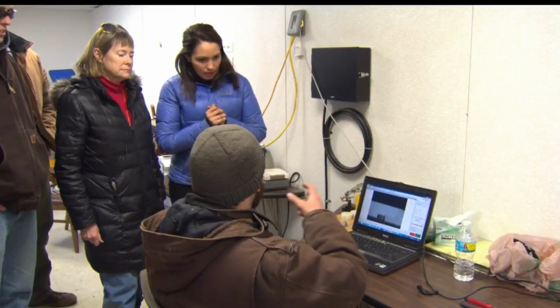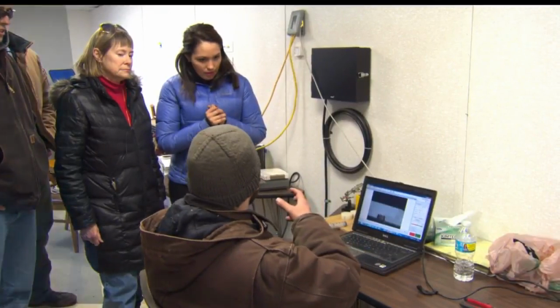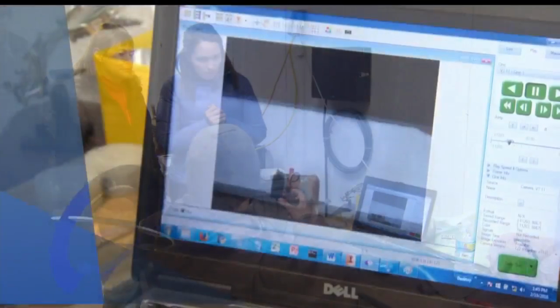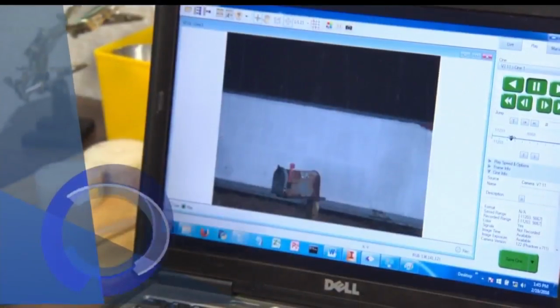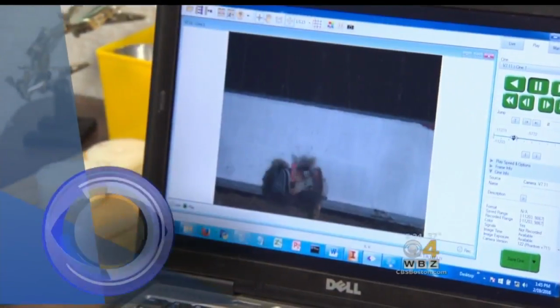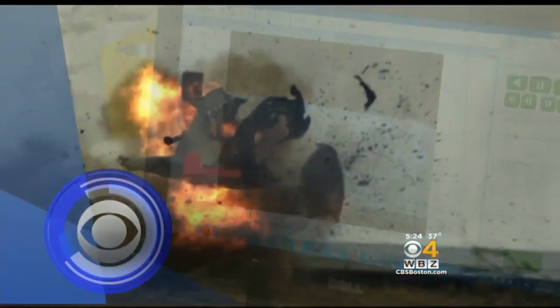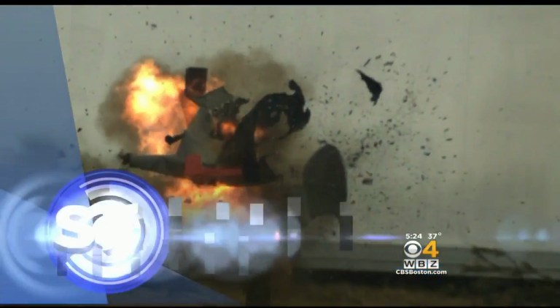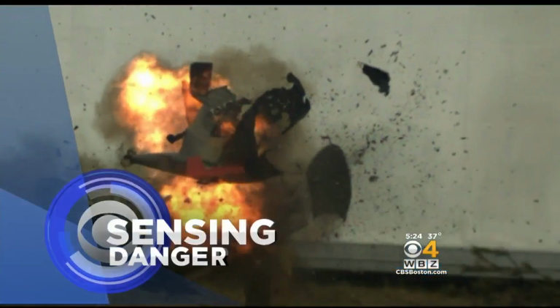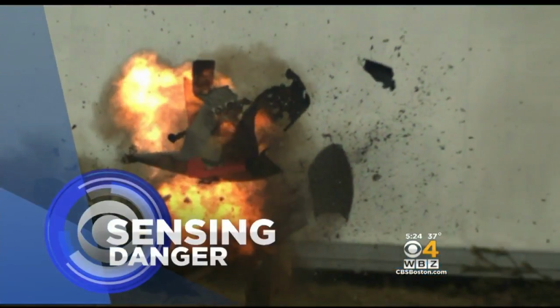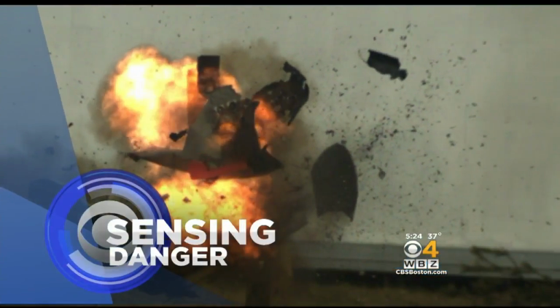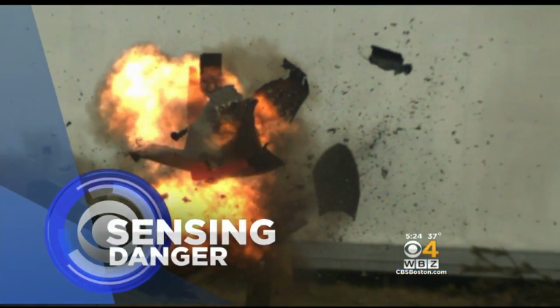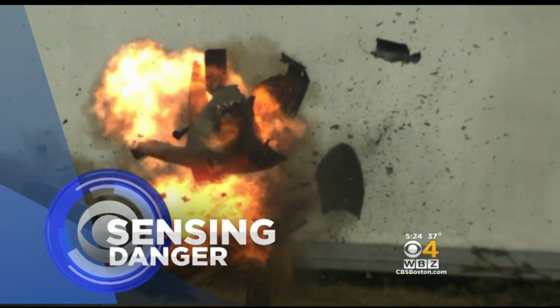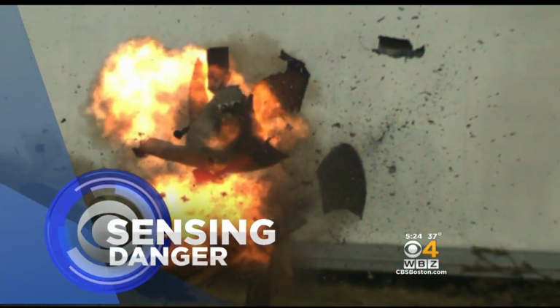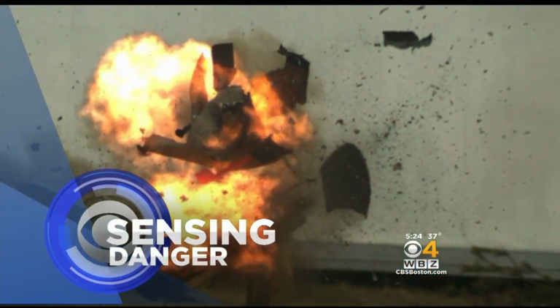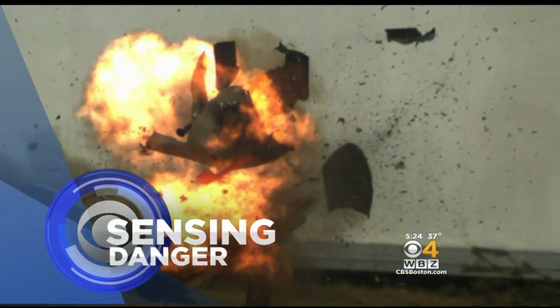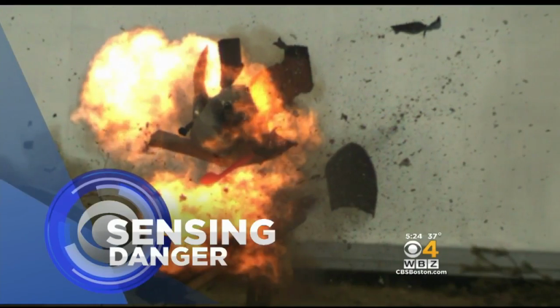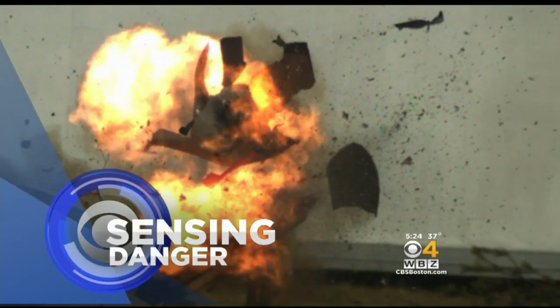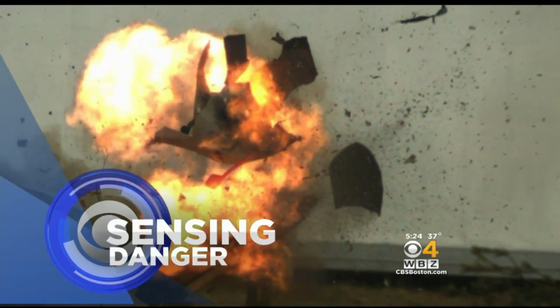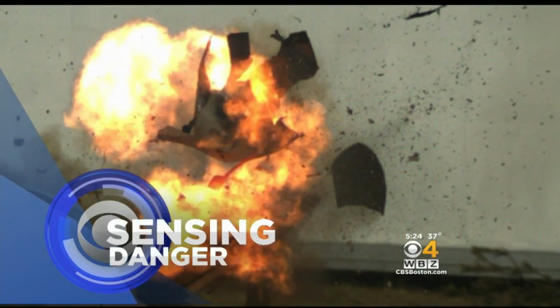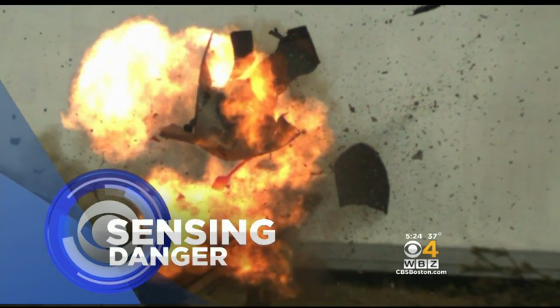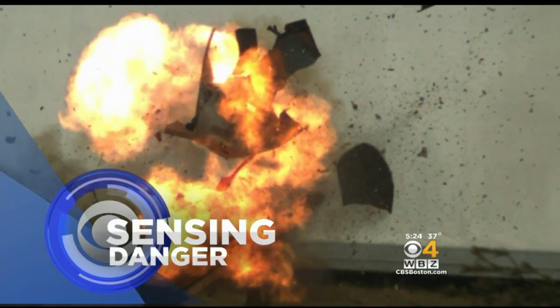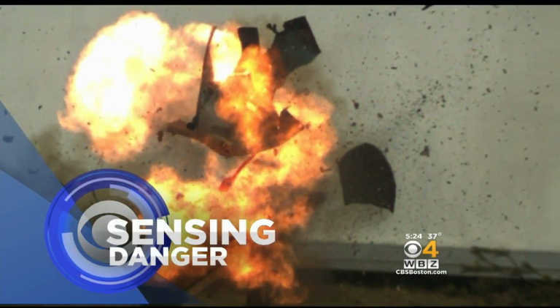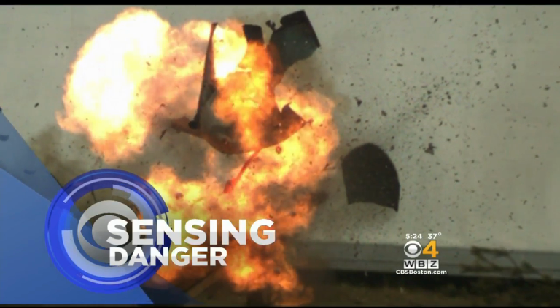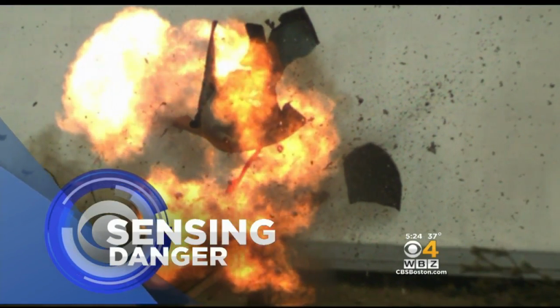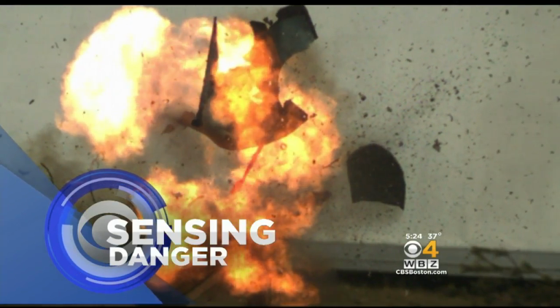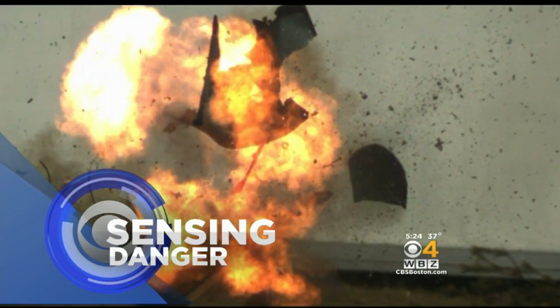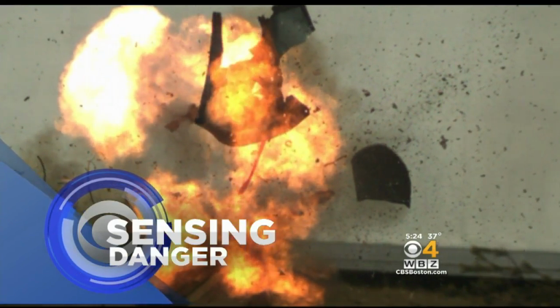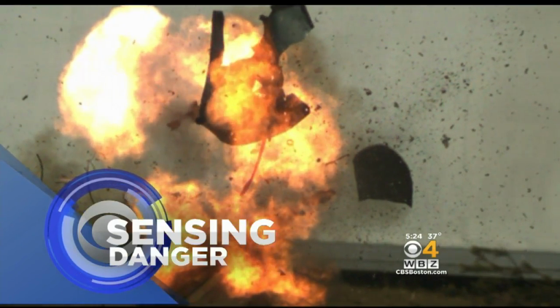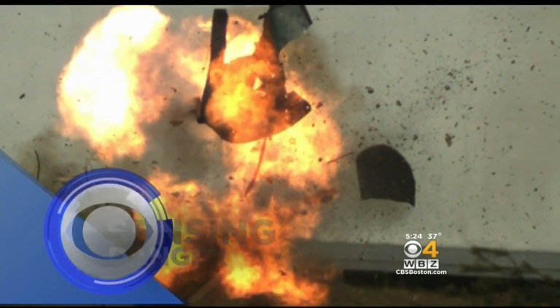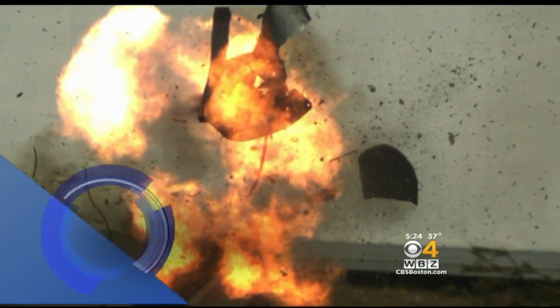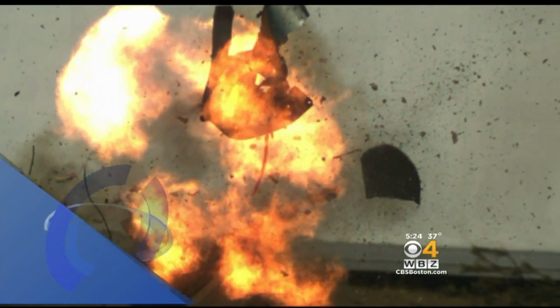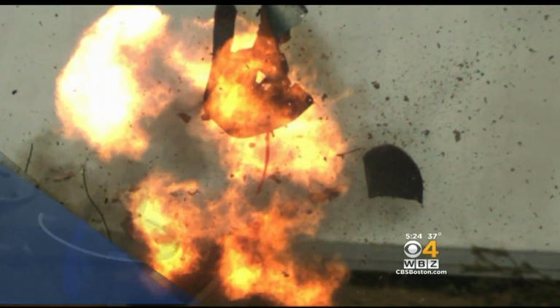Sensing danger. Scientists at the University of Rhode Island say they've come up with a way to better detect bombs that are now being used by terrorists.